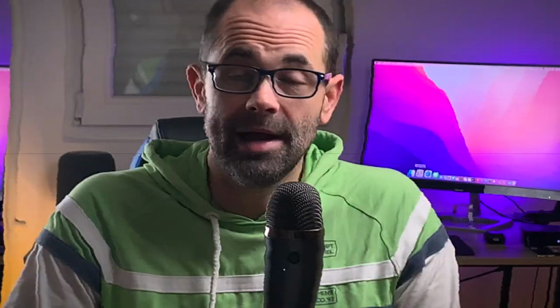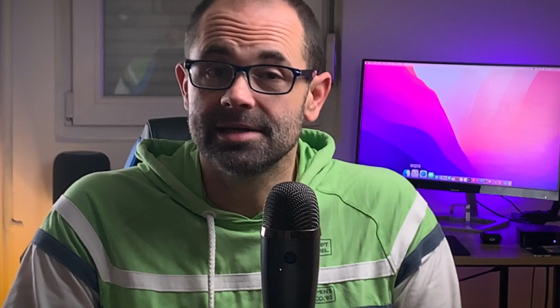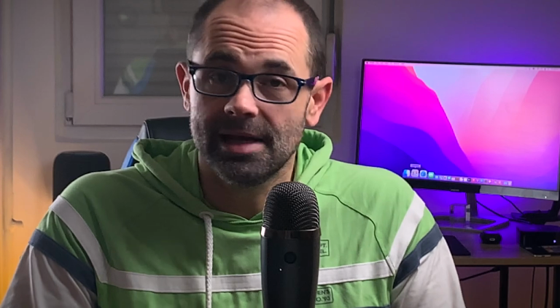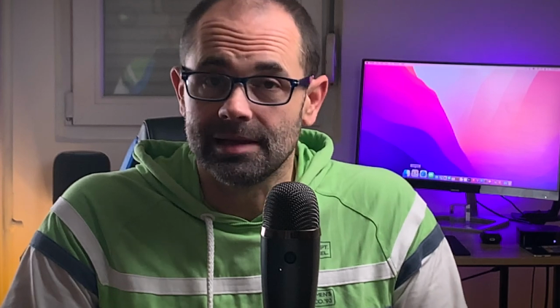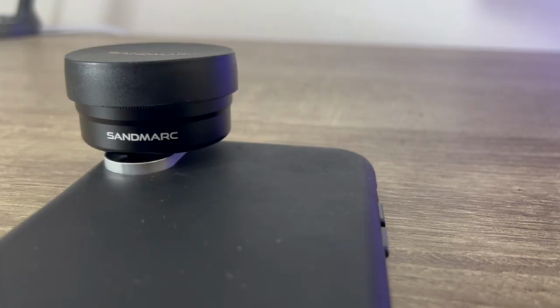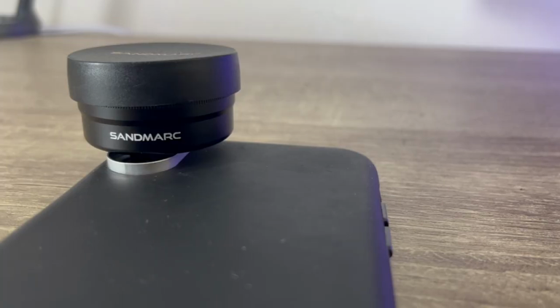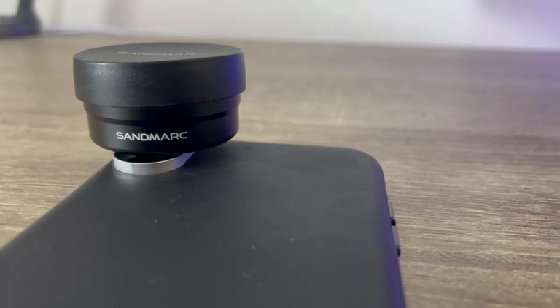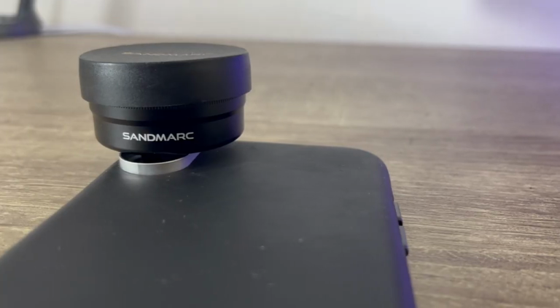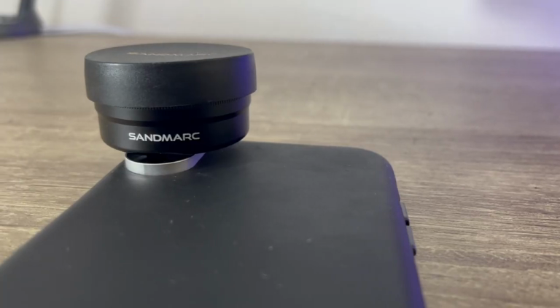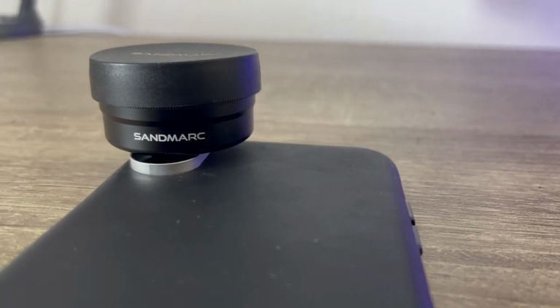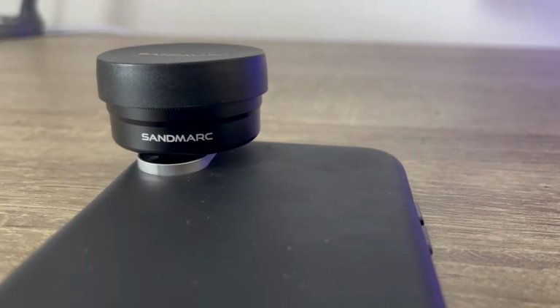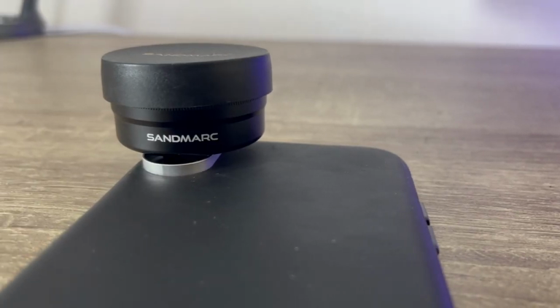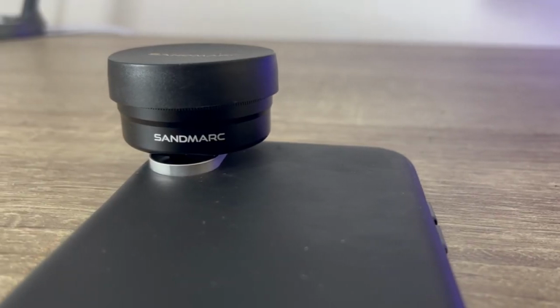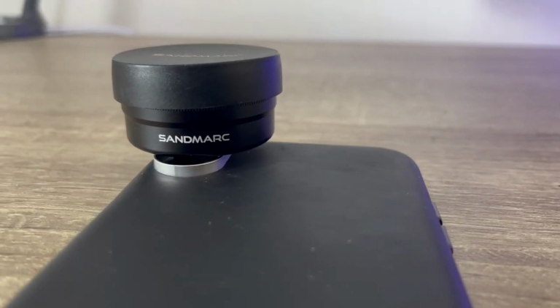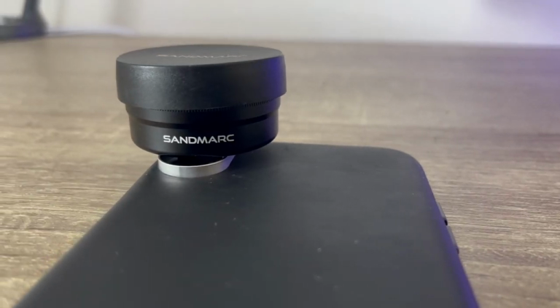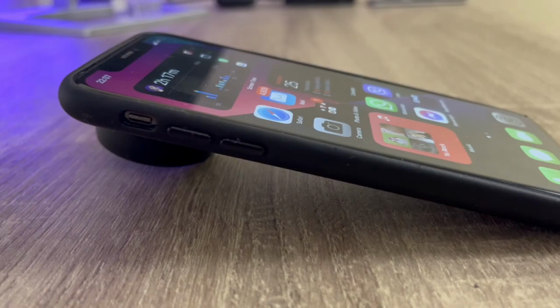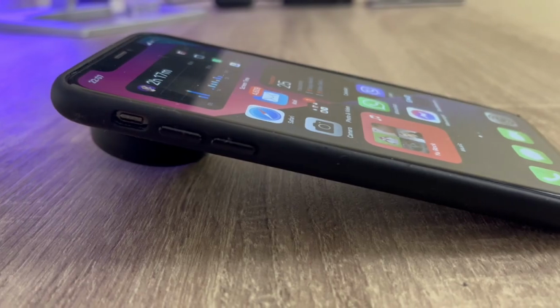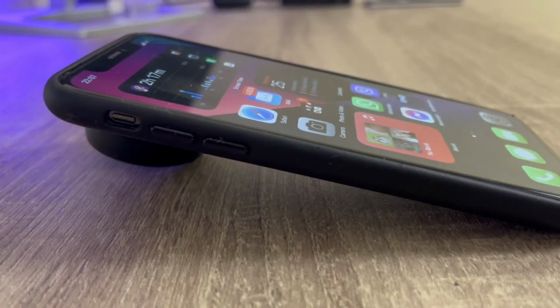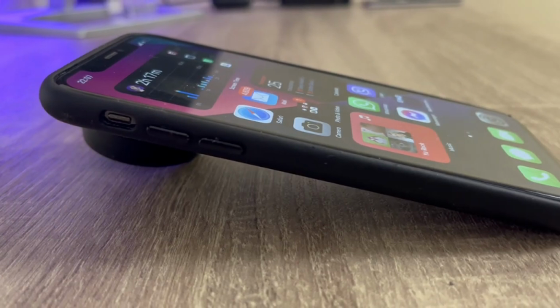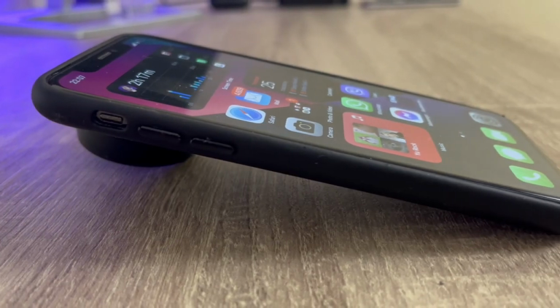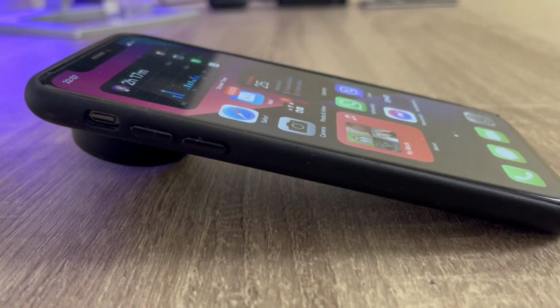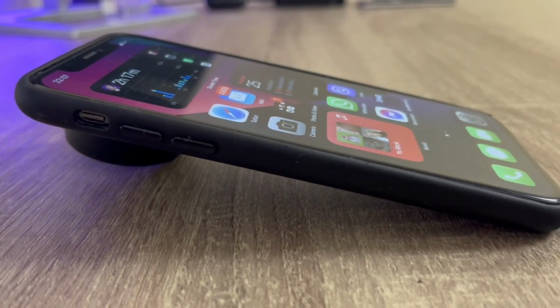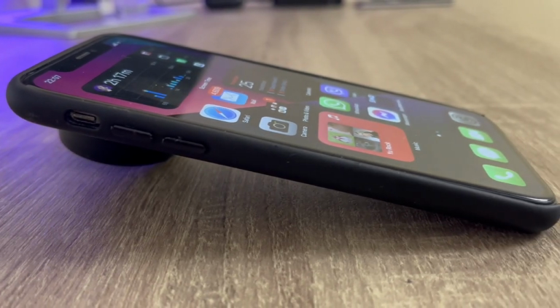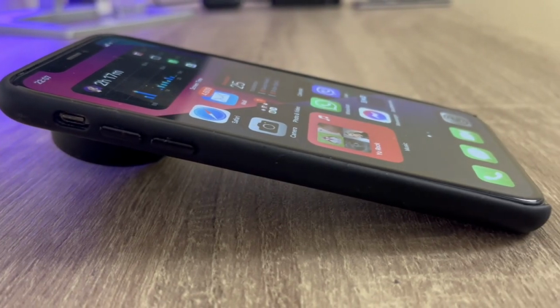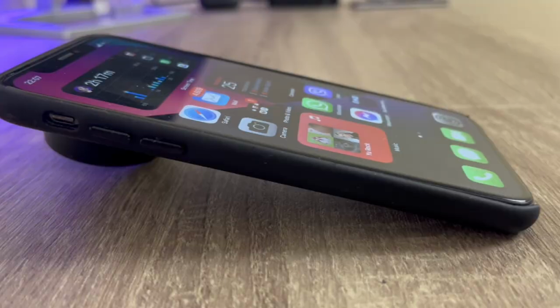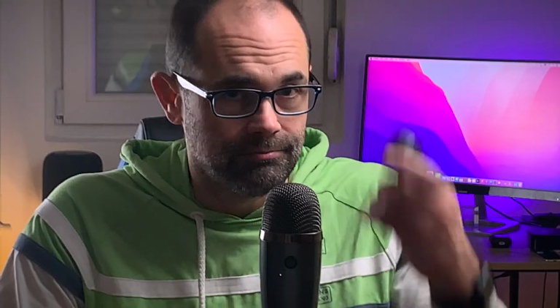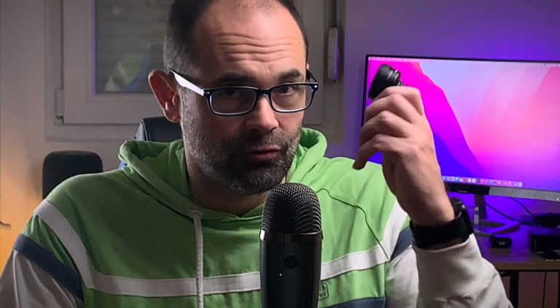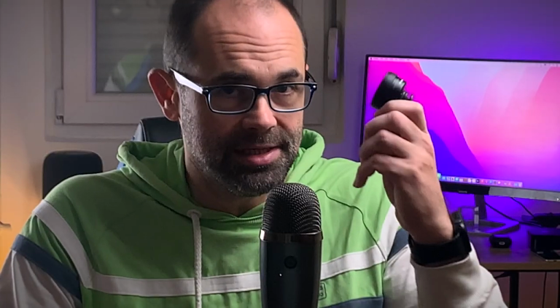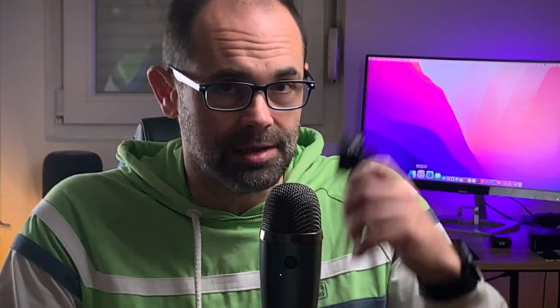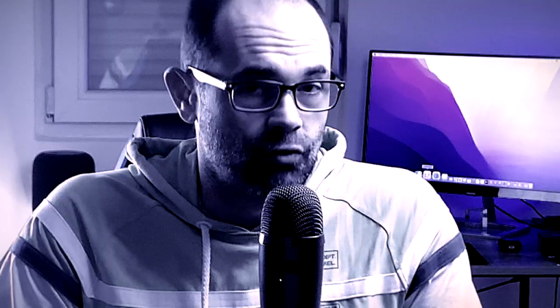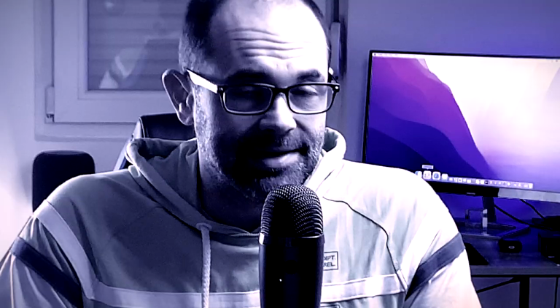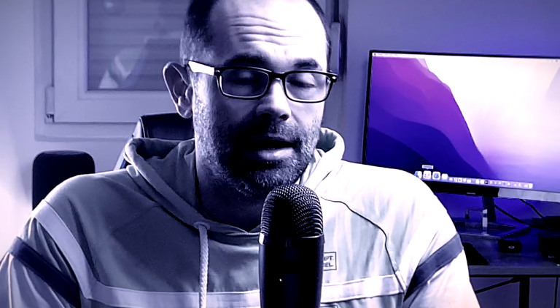Accidentally, the folks from Sandmarc have sent me one for review. So let's talk about it, right here, right now.